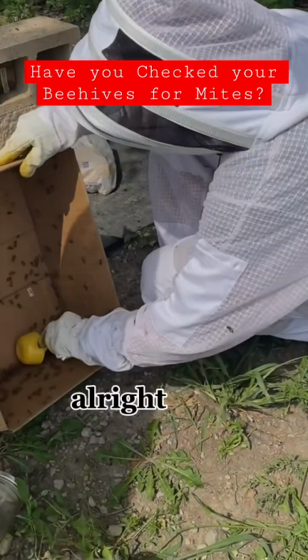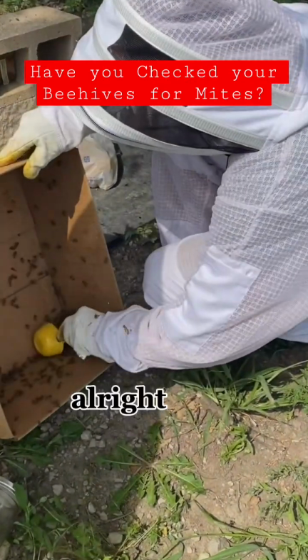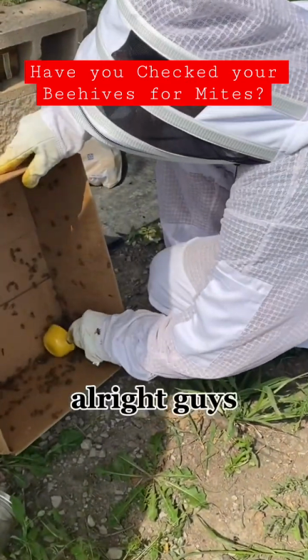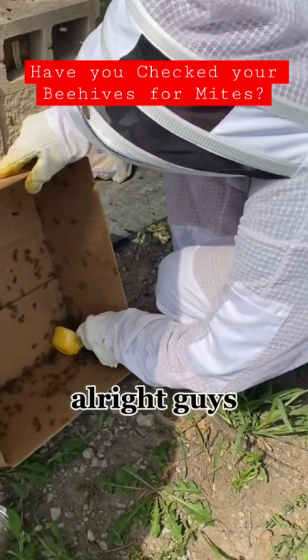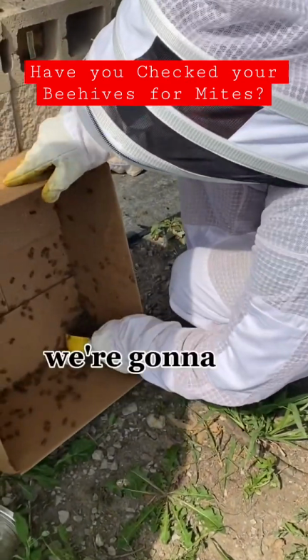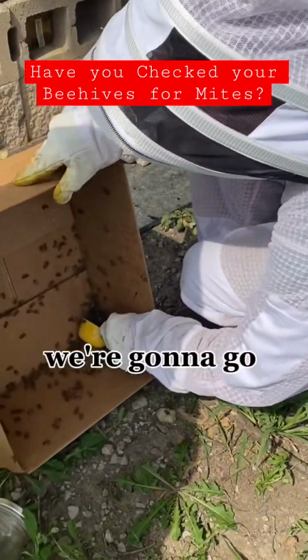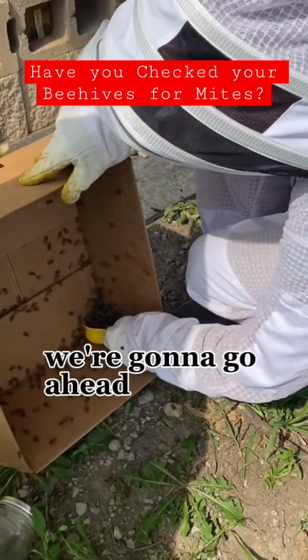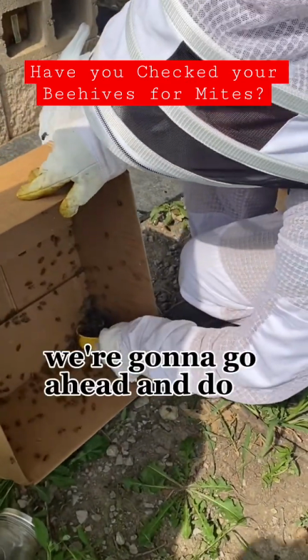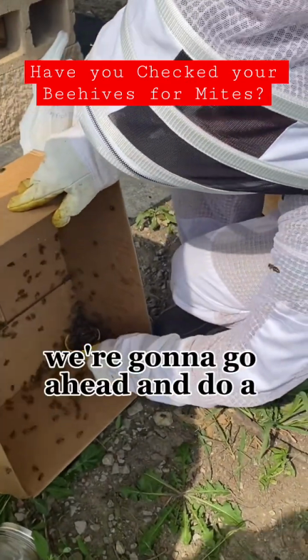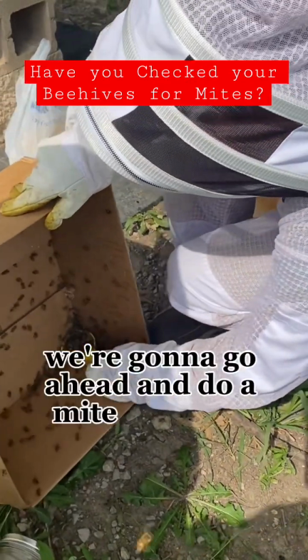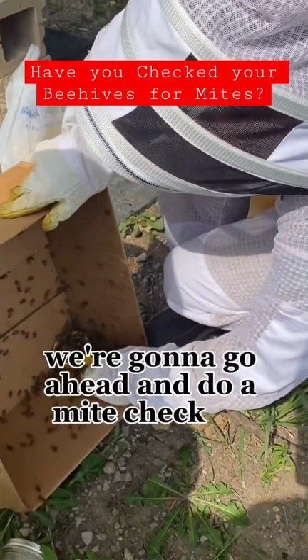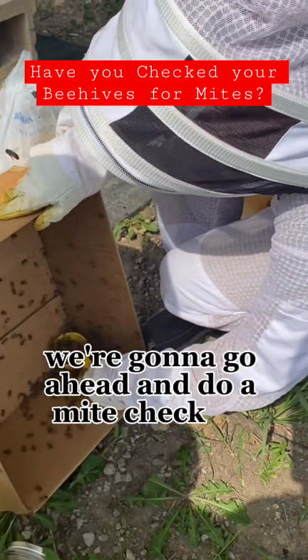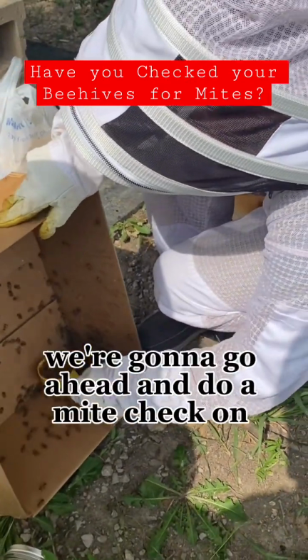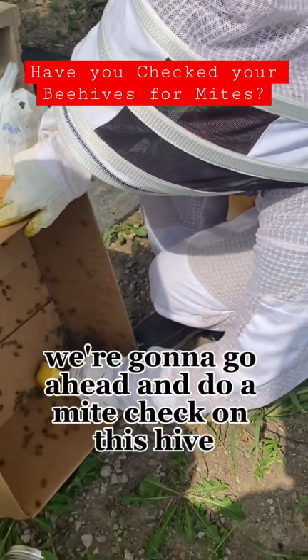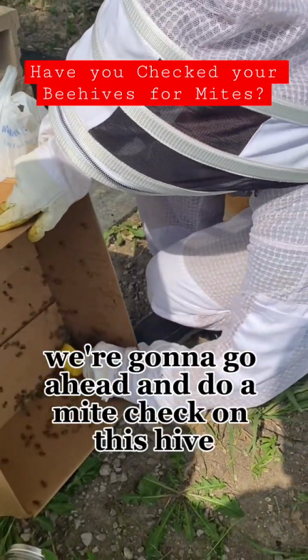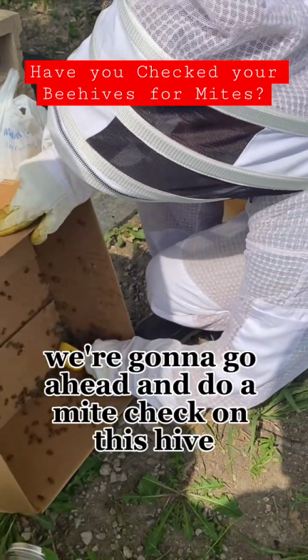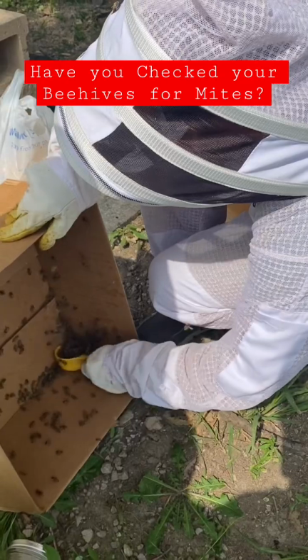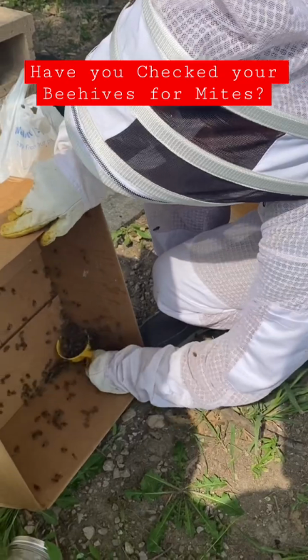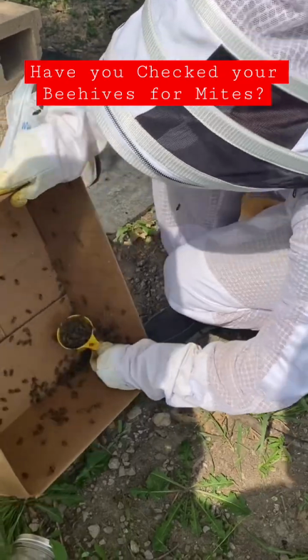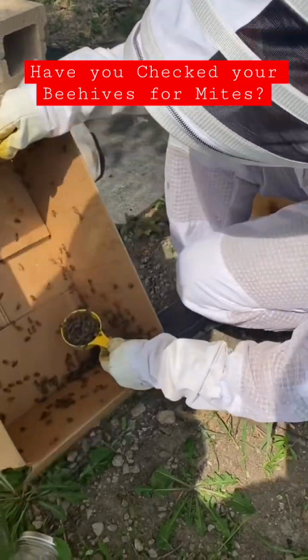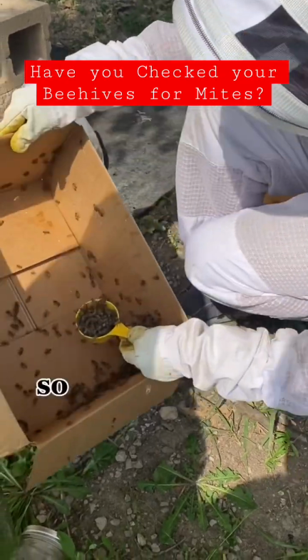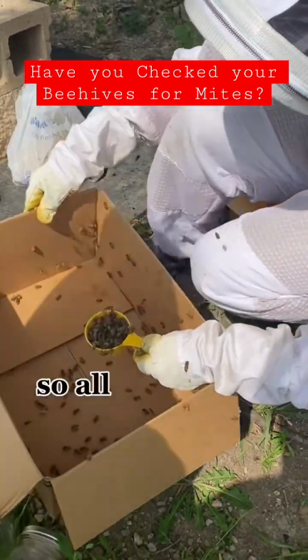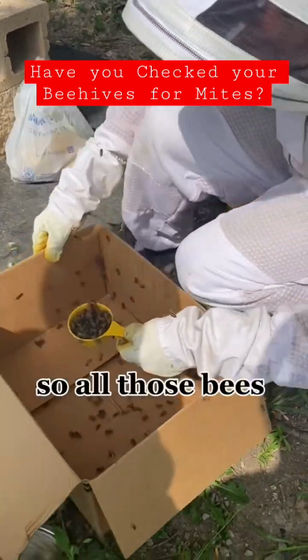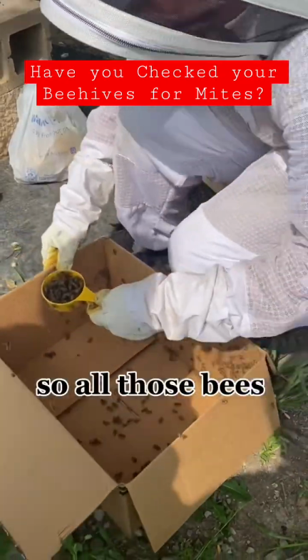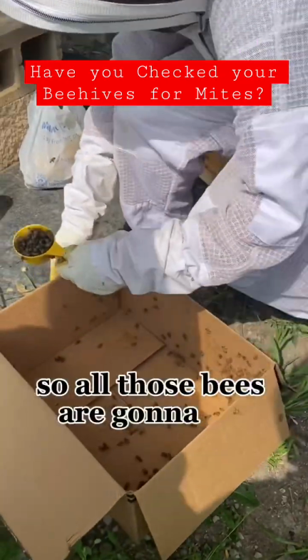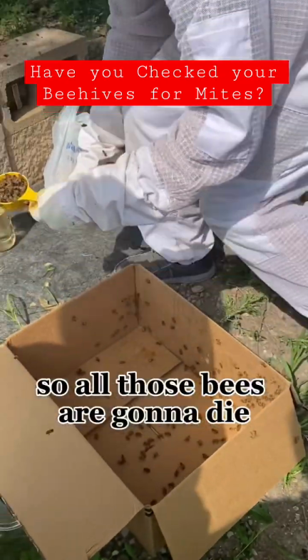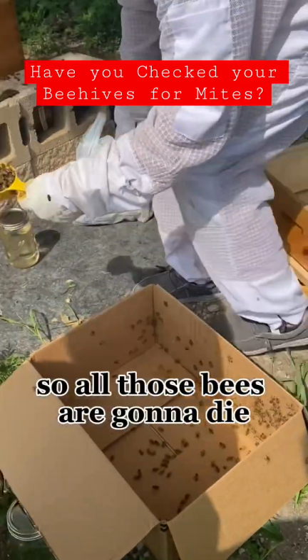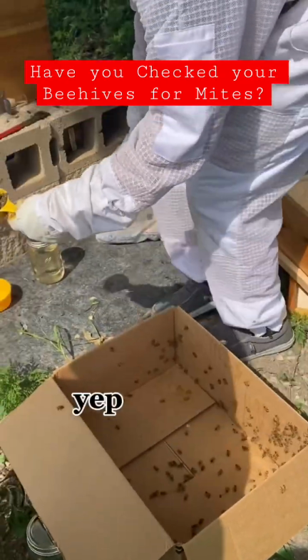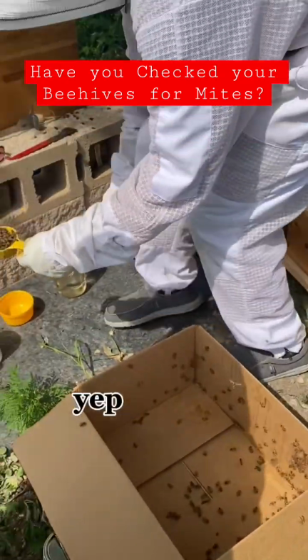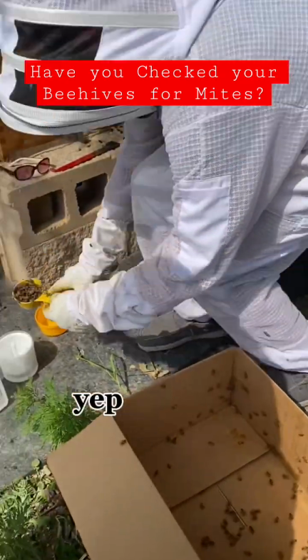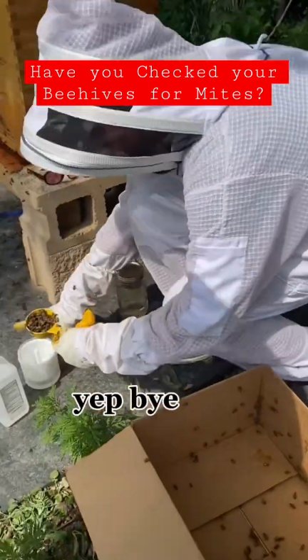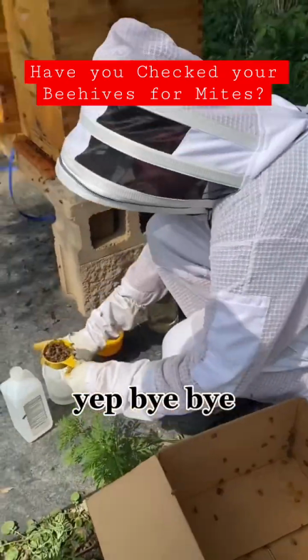Alright guys, we're going to go ahead and do a mite check on this. So all those bees are going to die? Yep! Bye-bye!